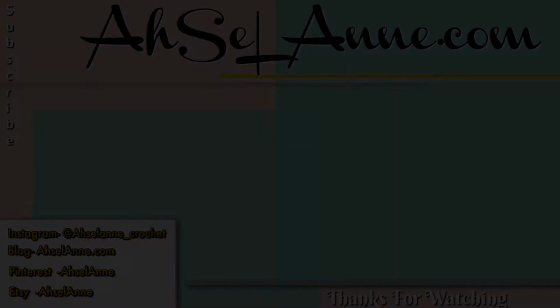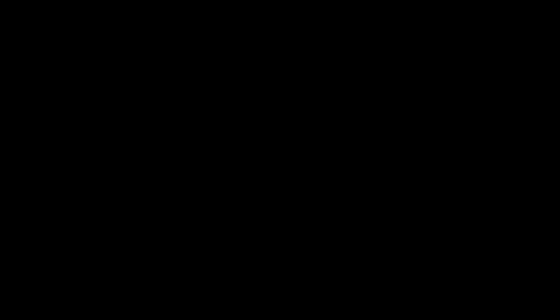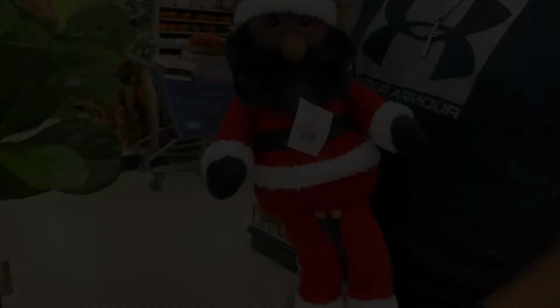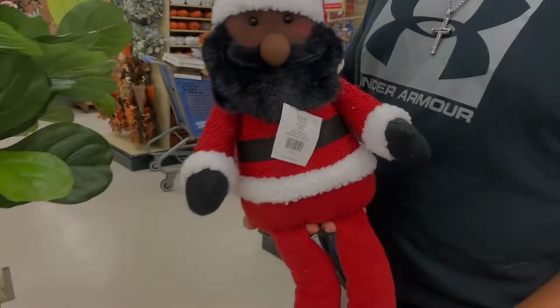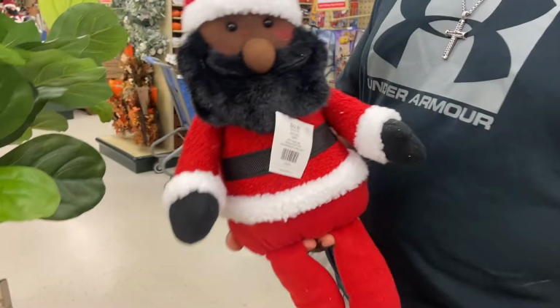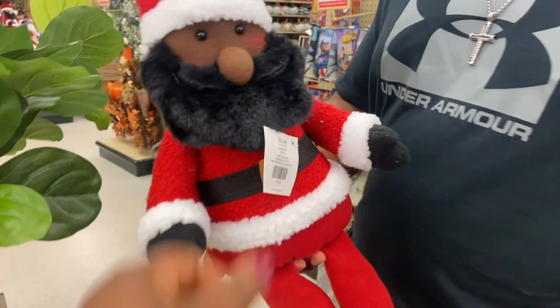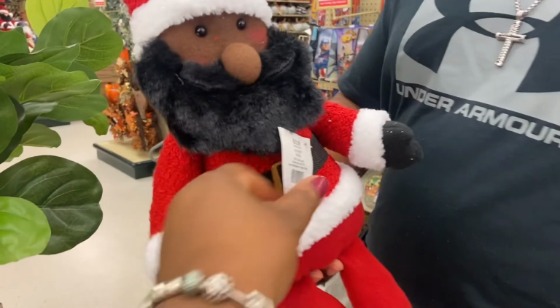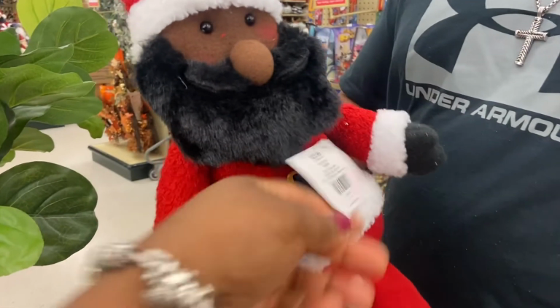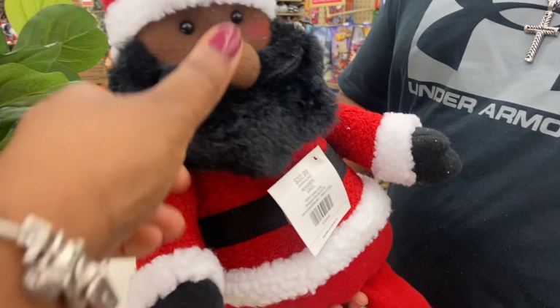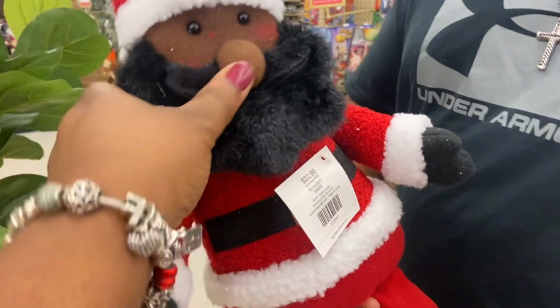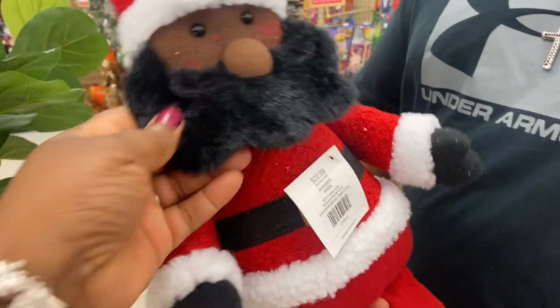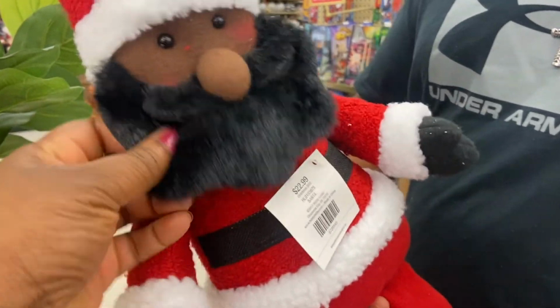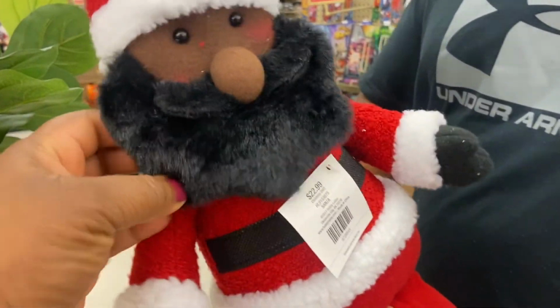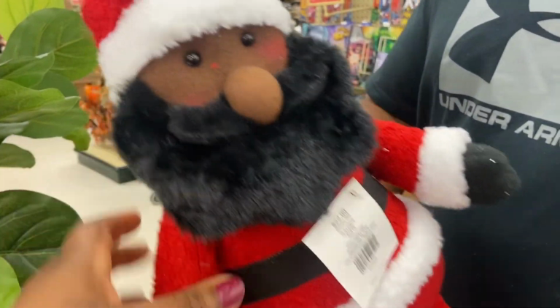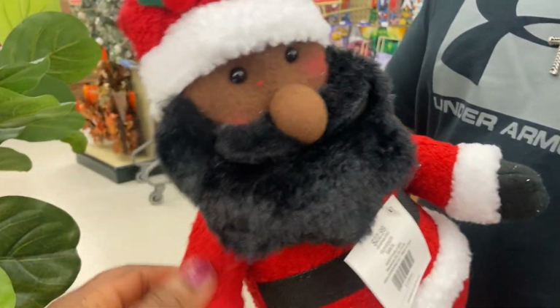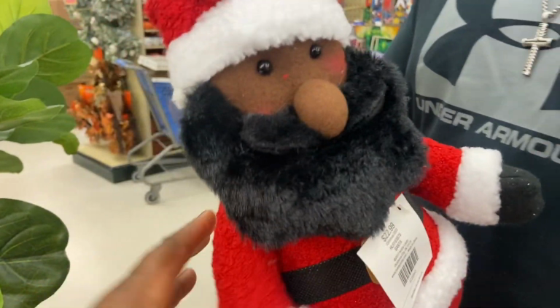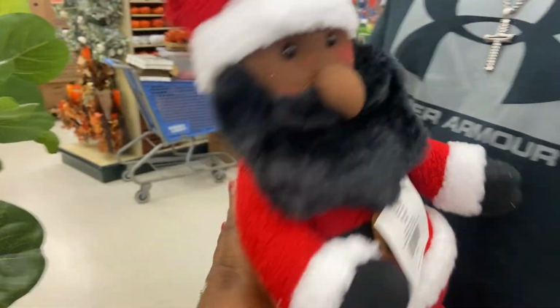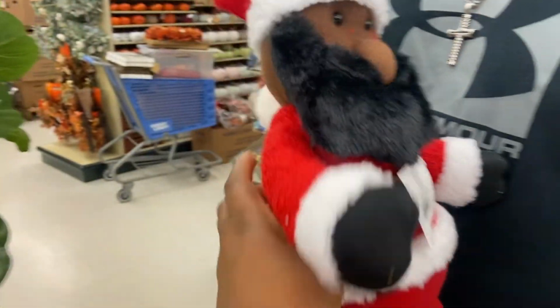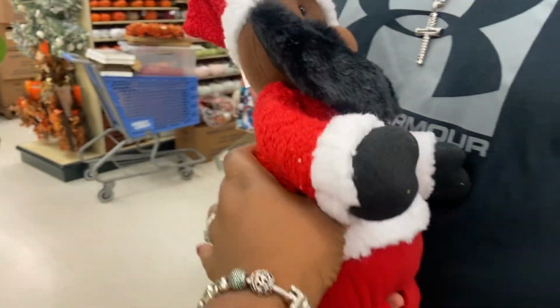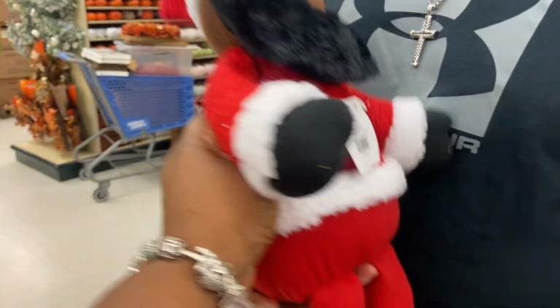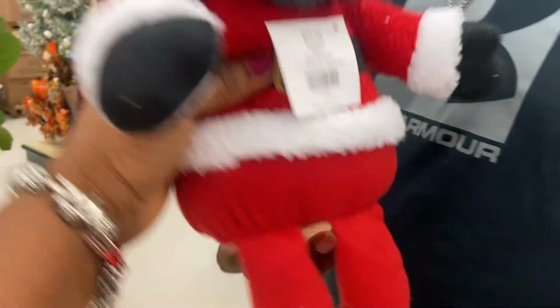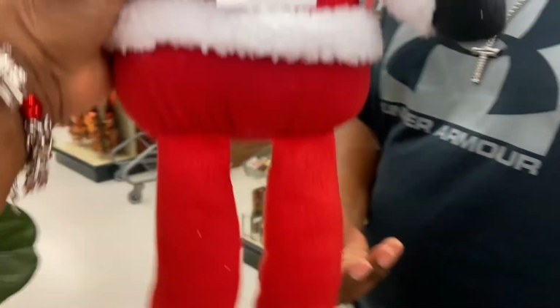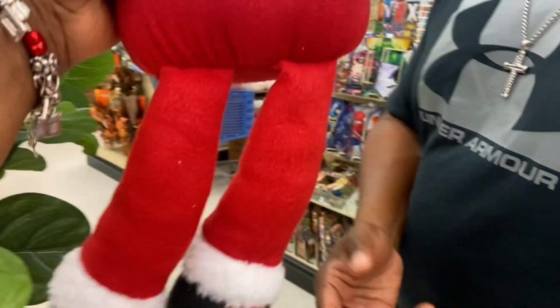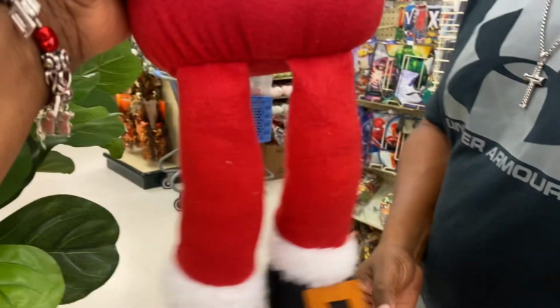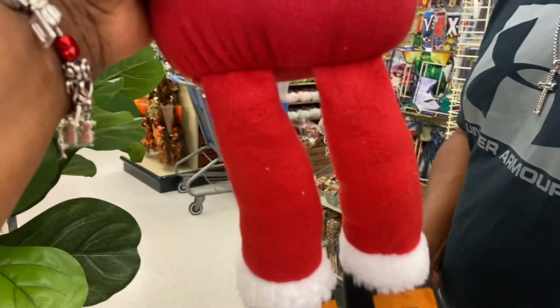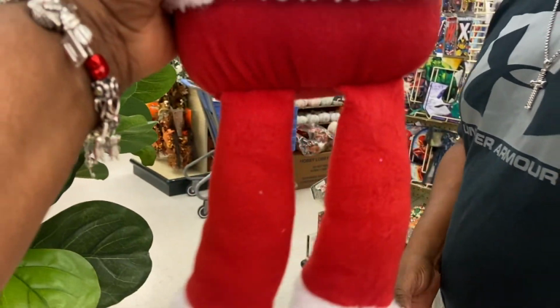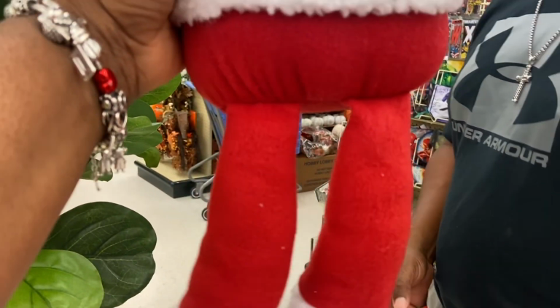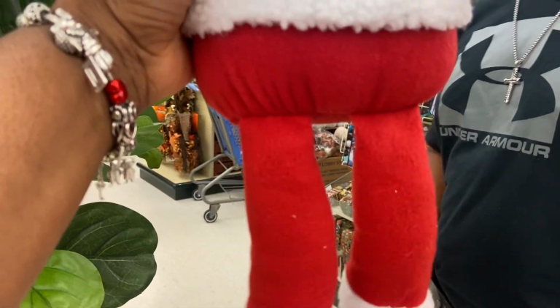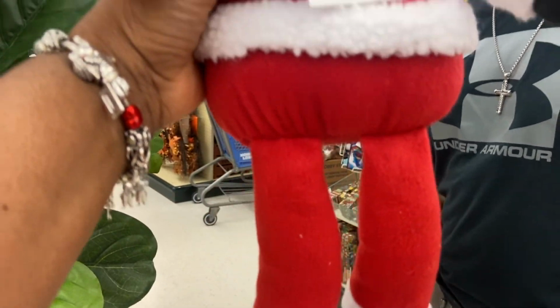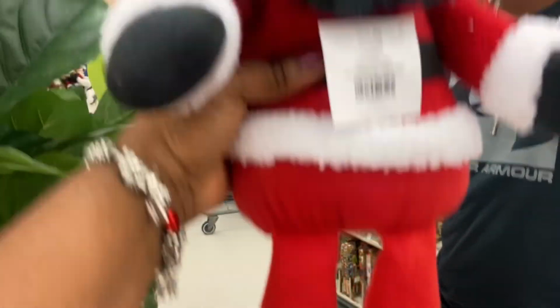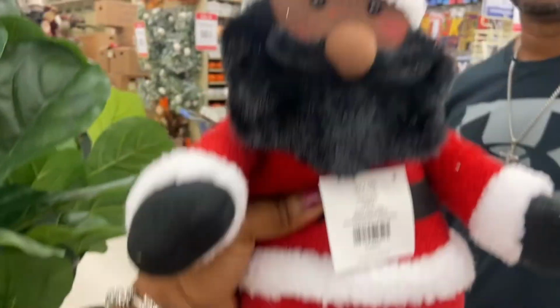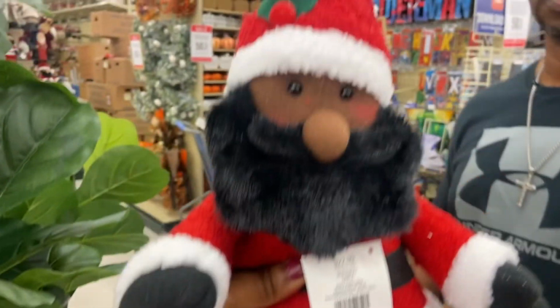How much is he? Is he on sale? He's cute, I want to make one.